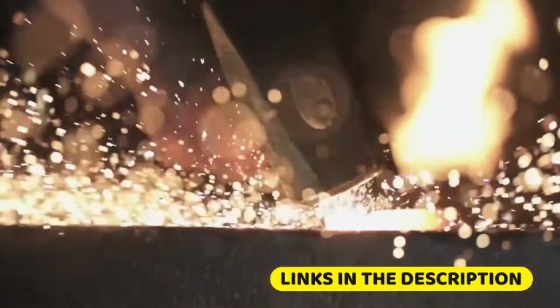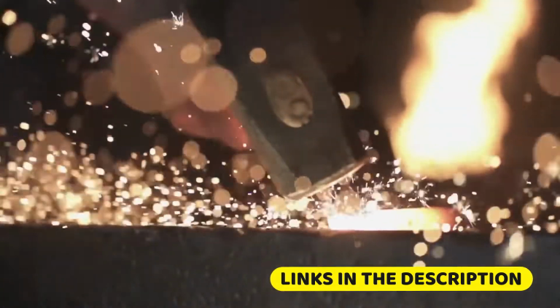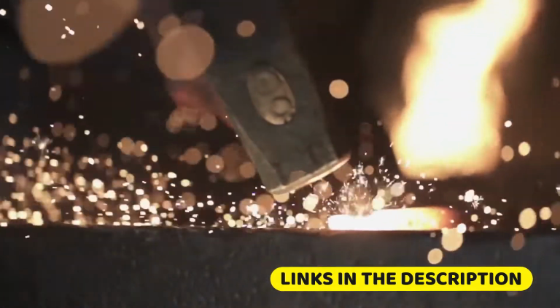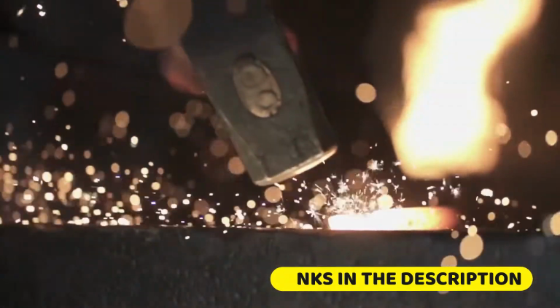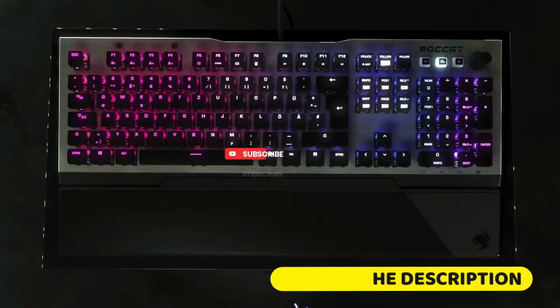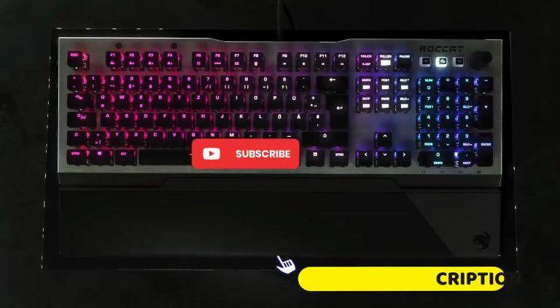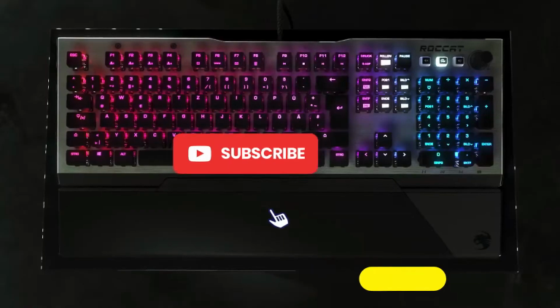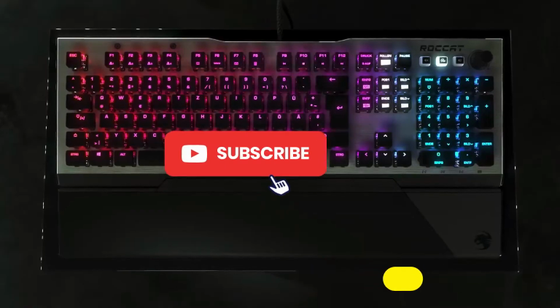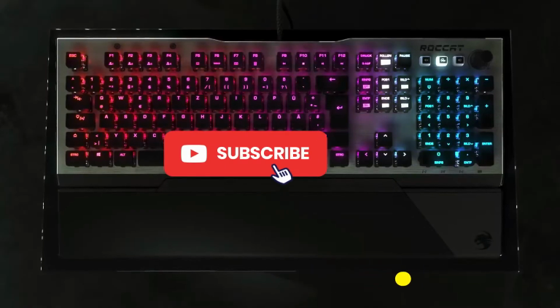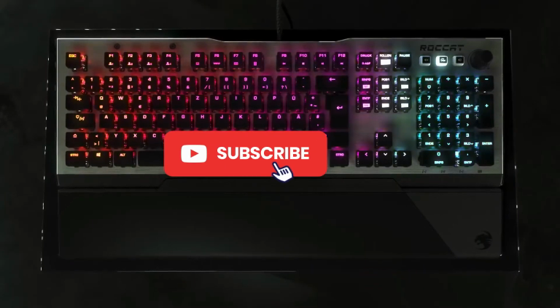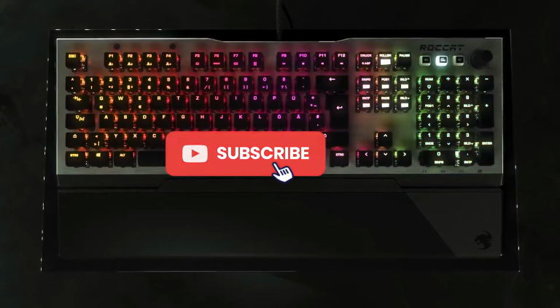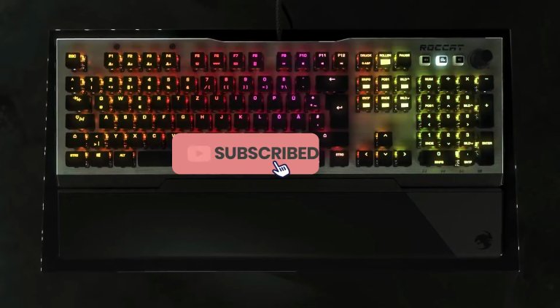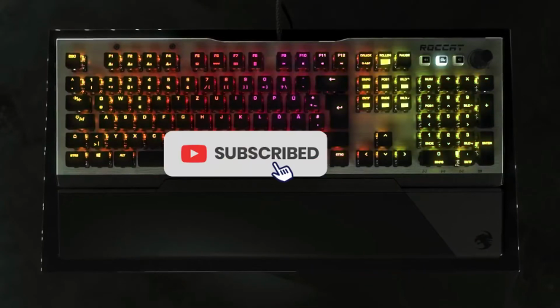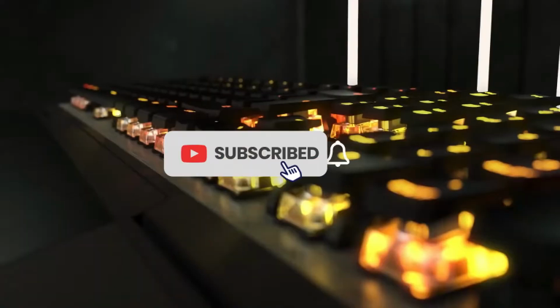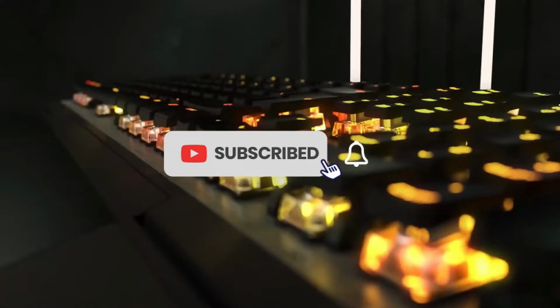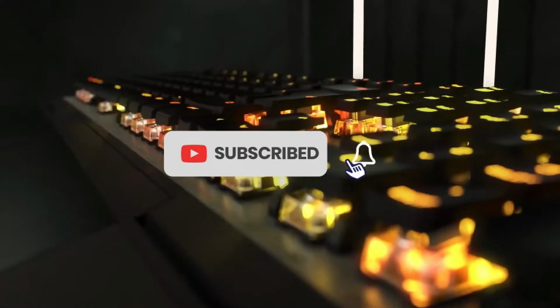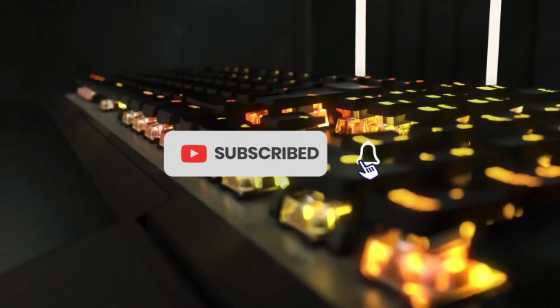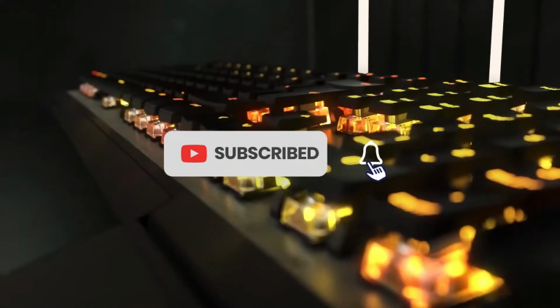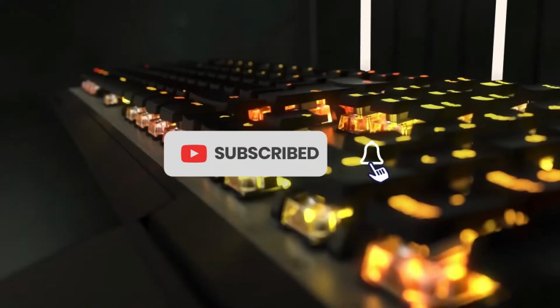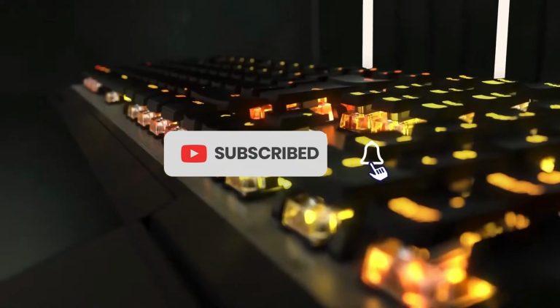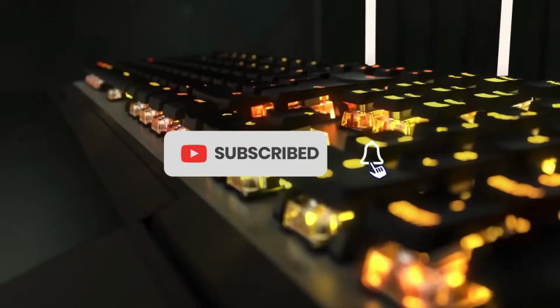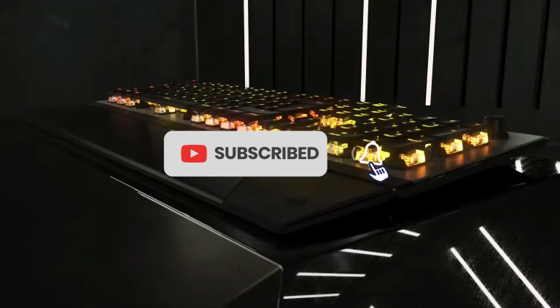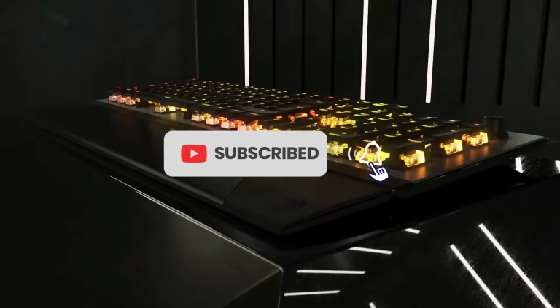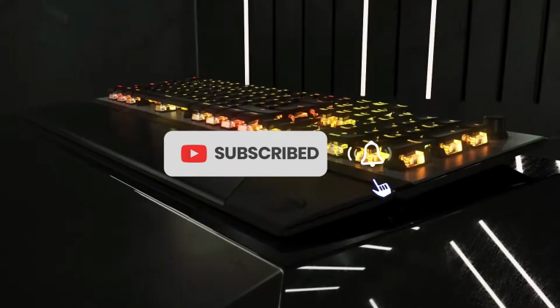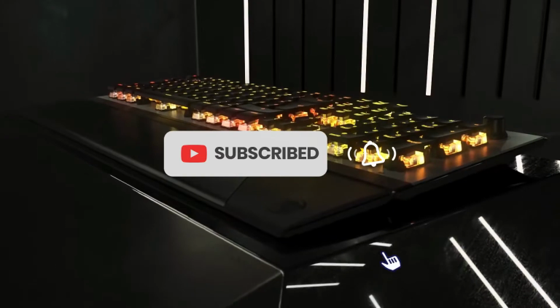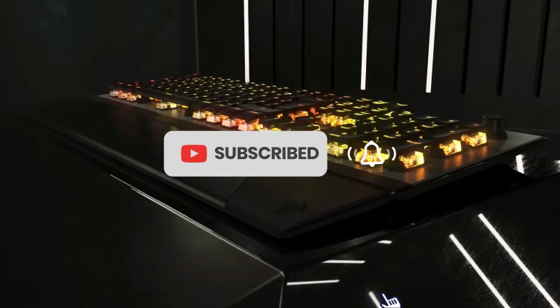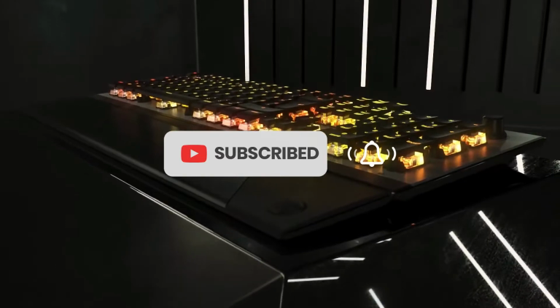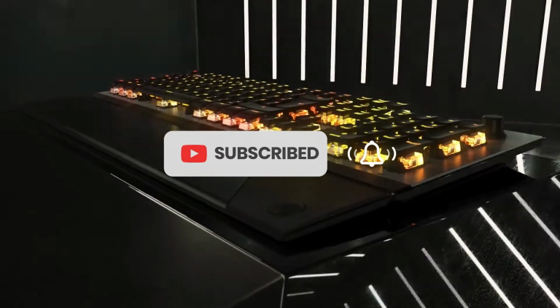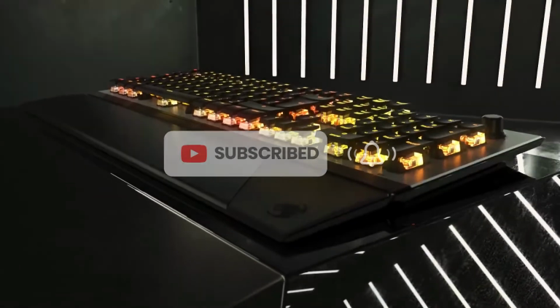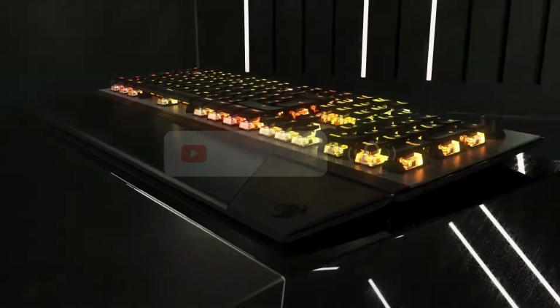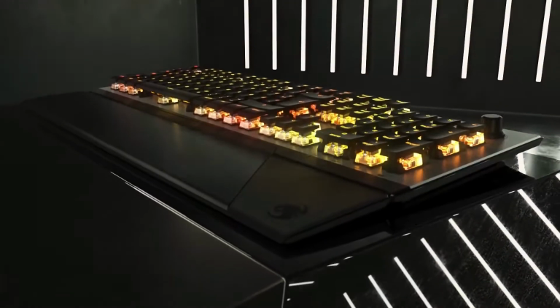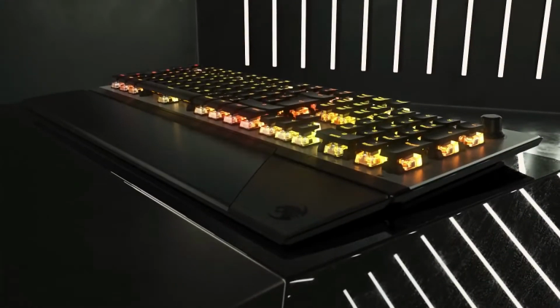Like the video, comment, and don't forget to subscribe. Now, let's get started.